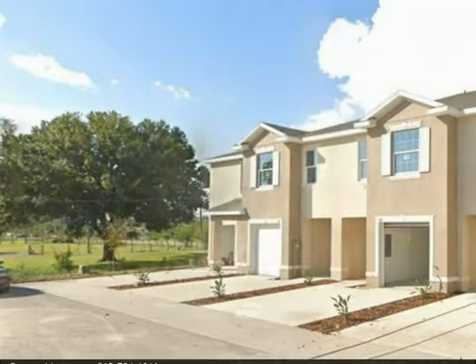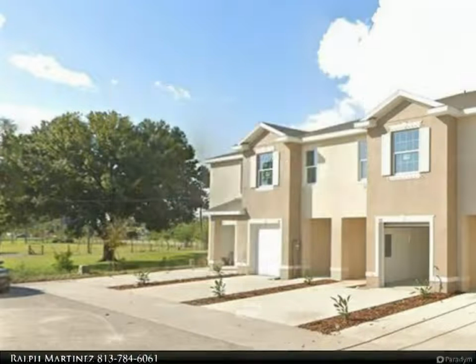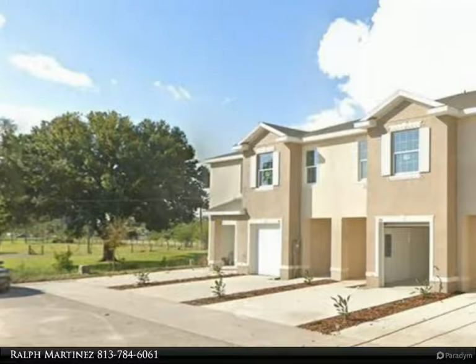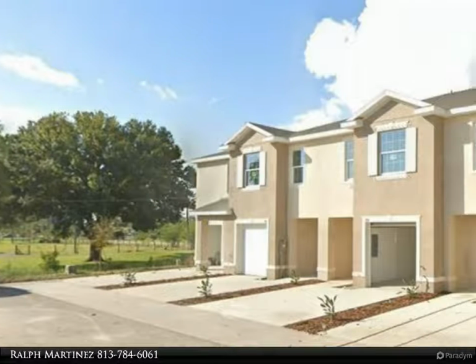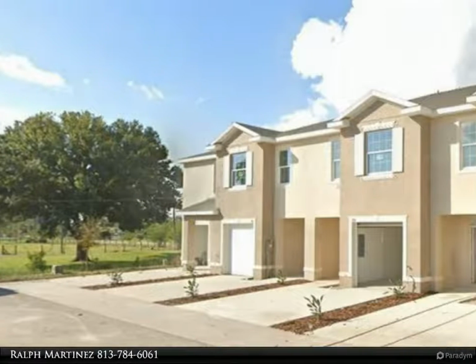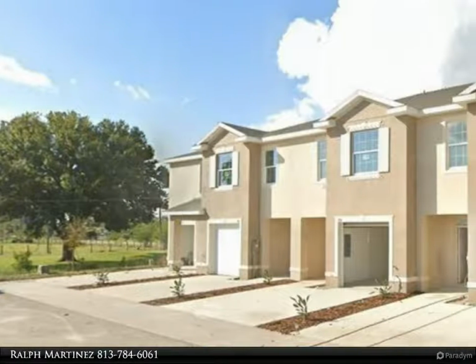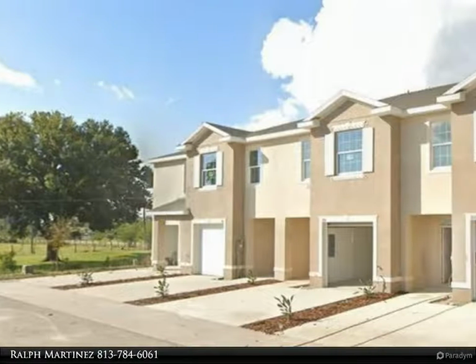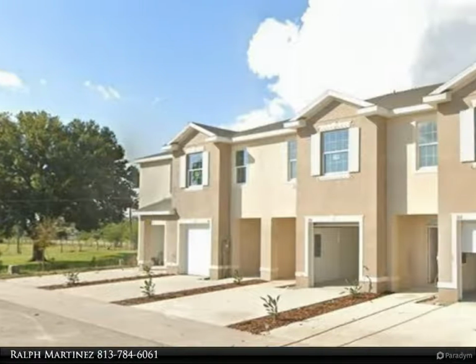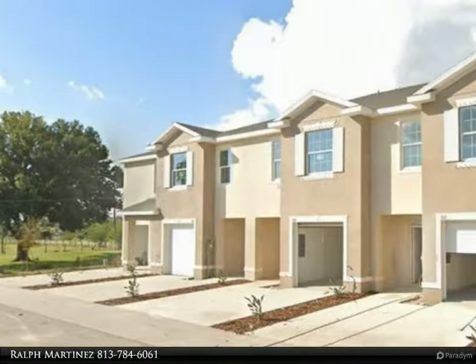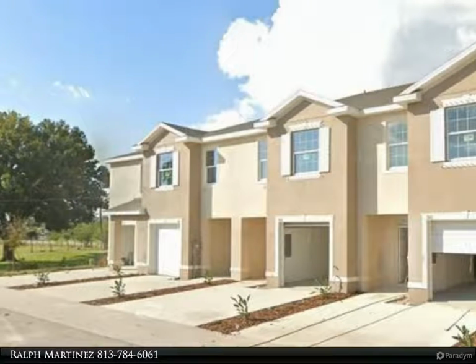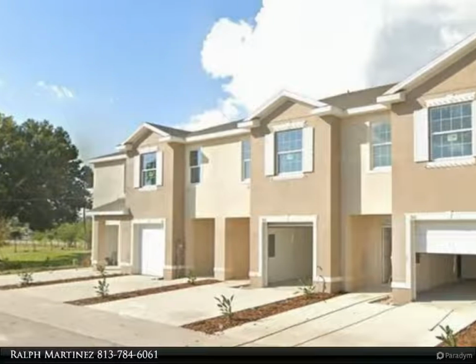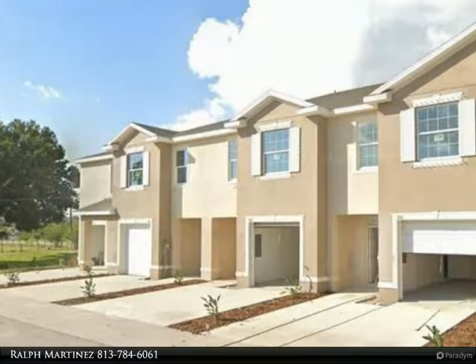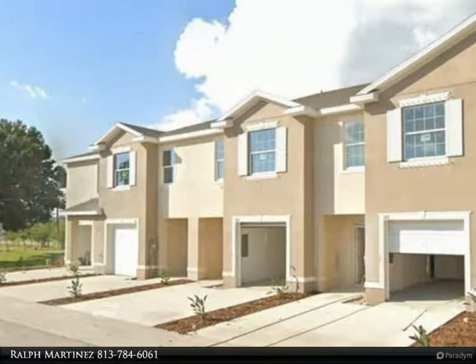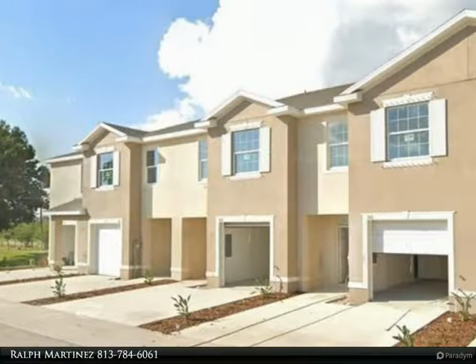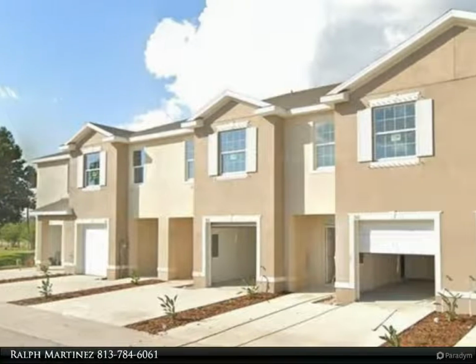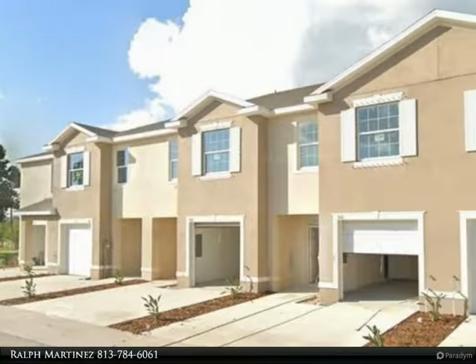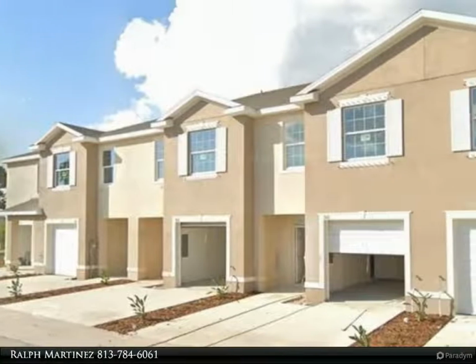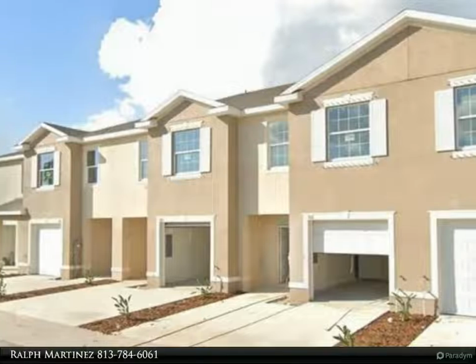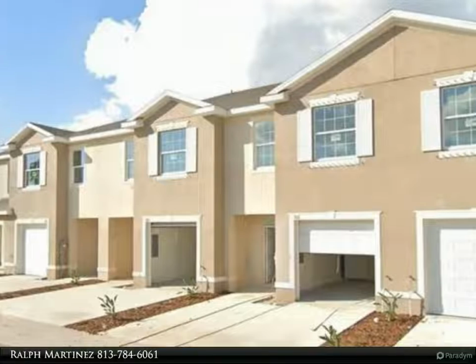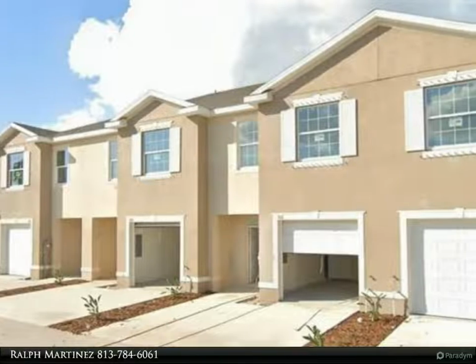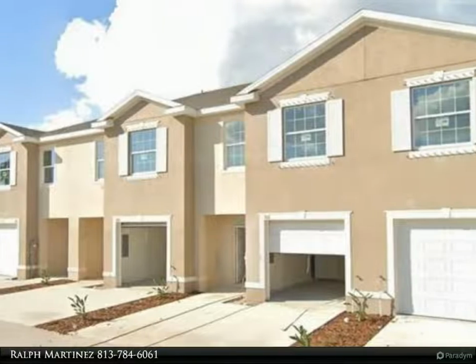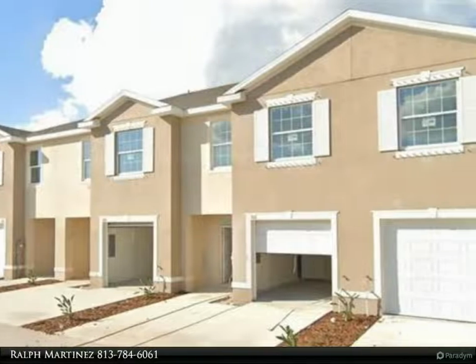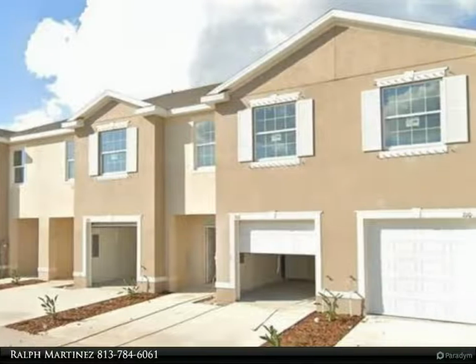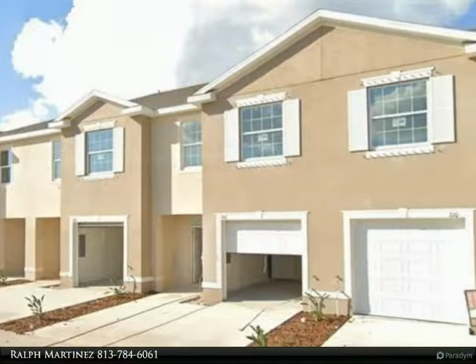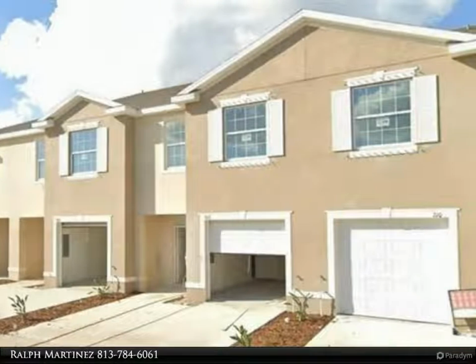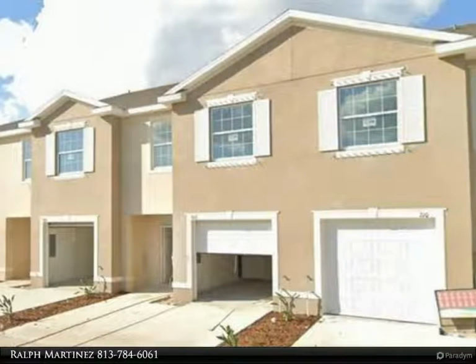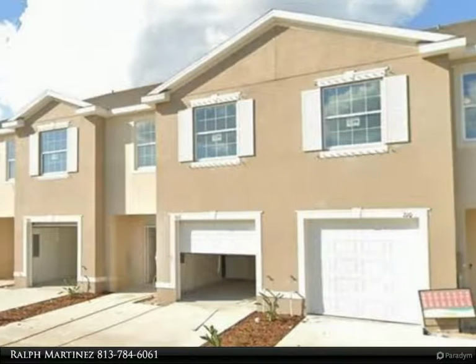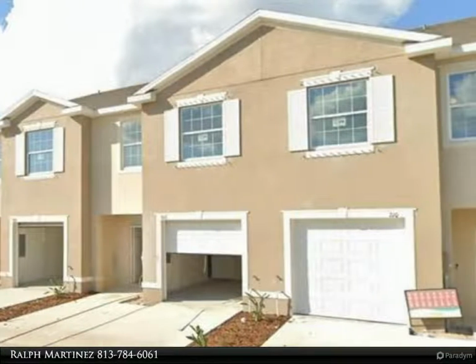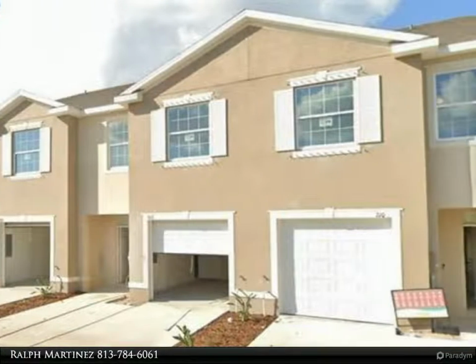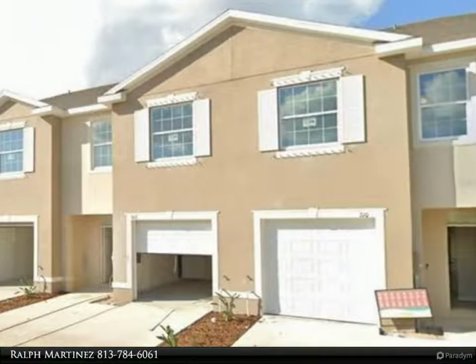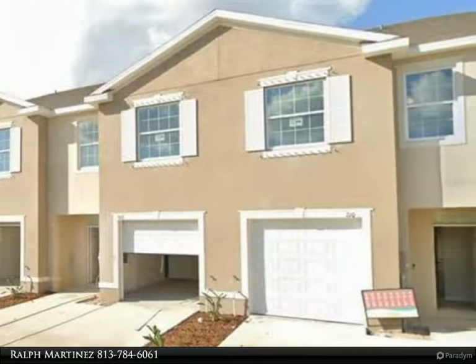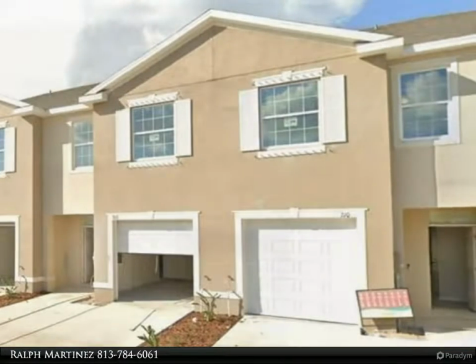This Dalton Wade Real Estate Group property video is presented by Ralph Martinez. Welcome to your new home.